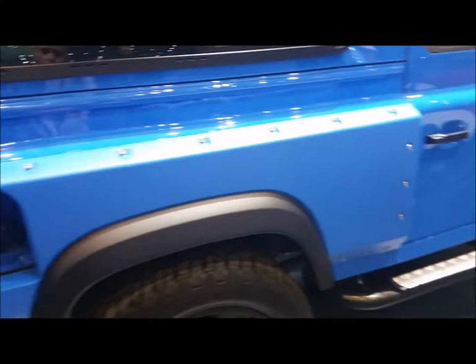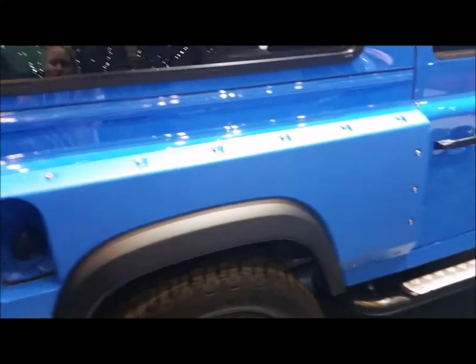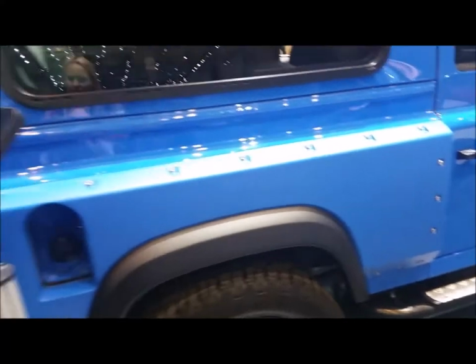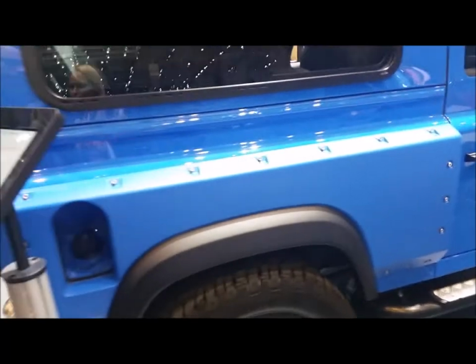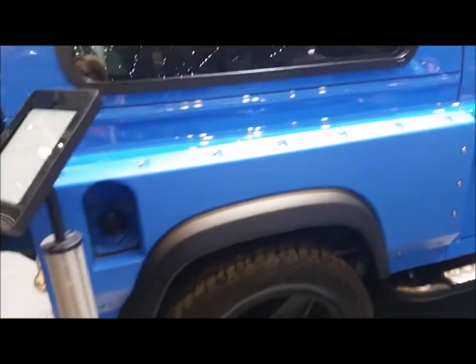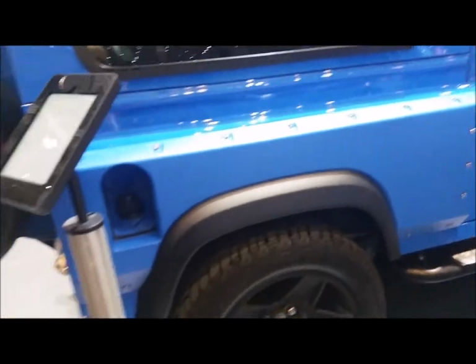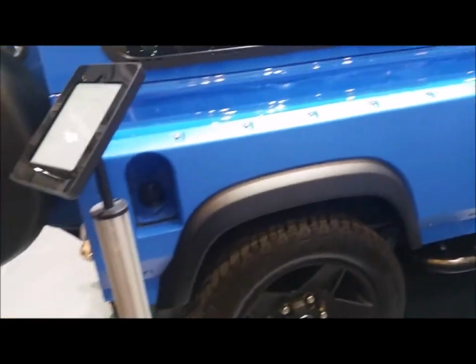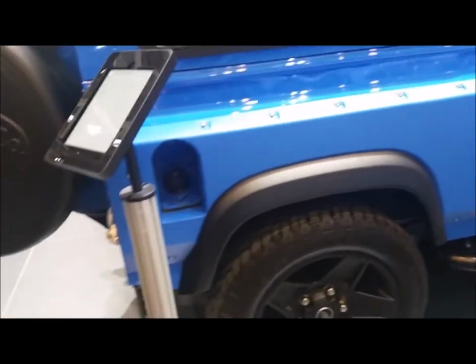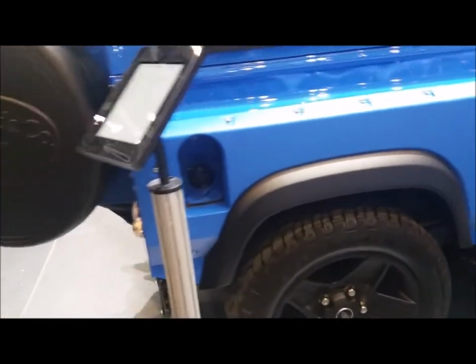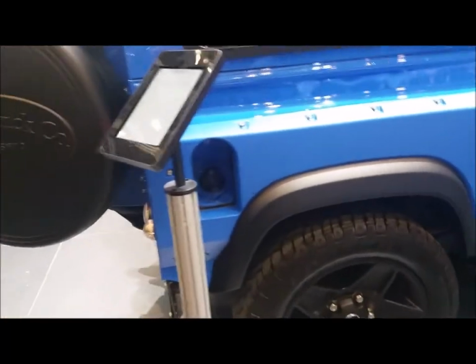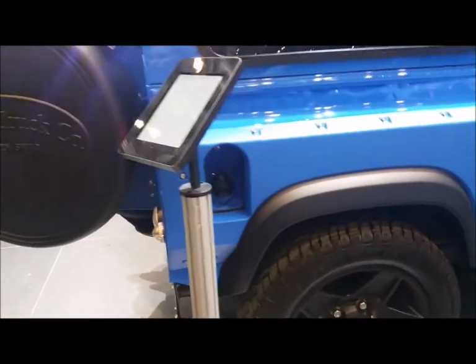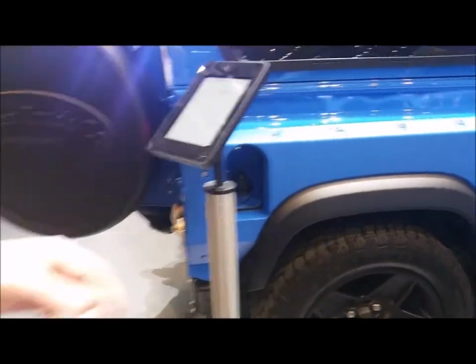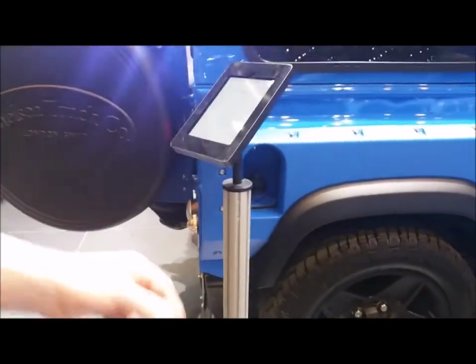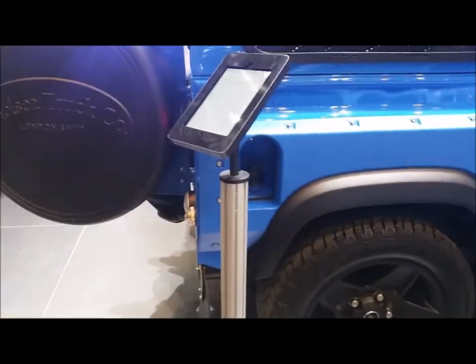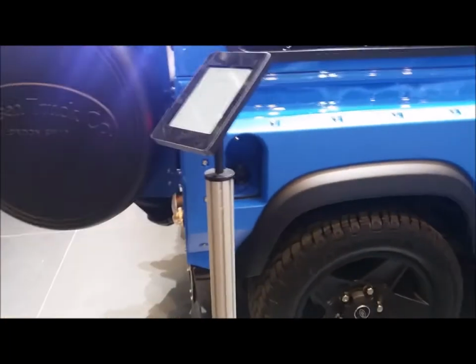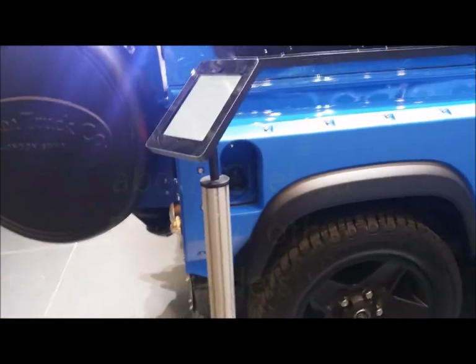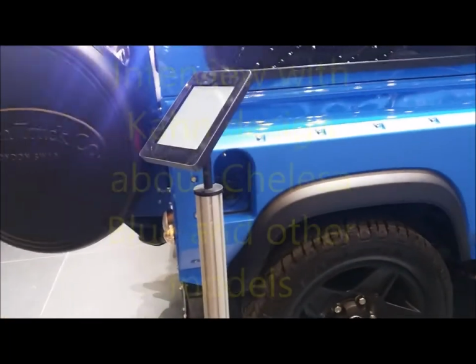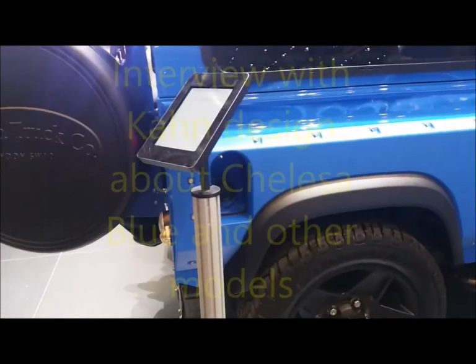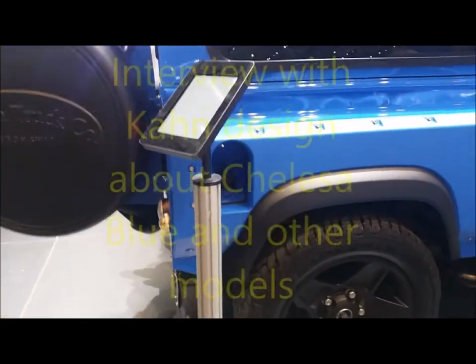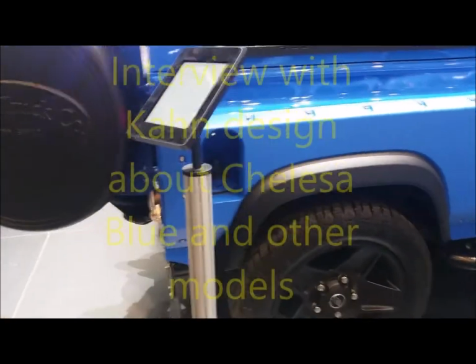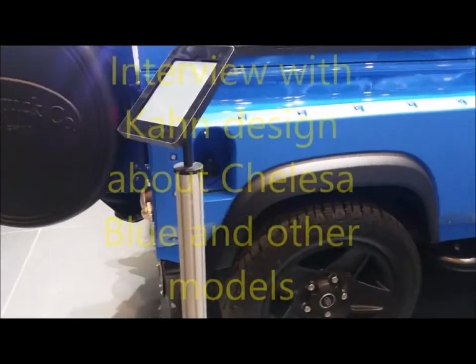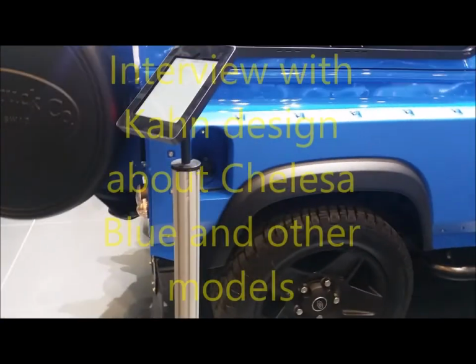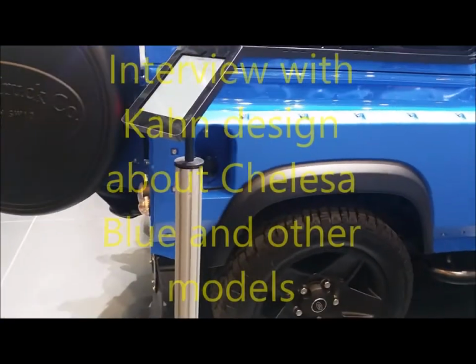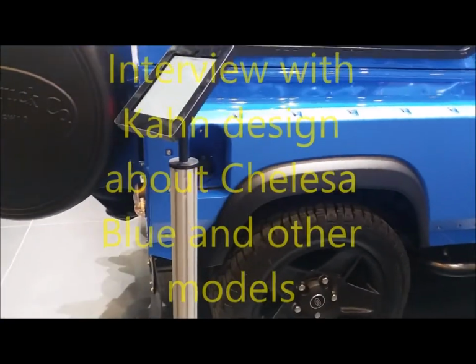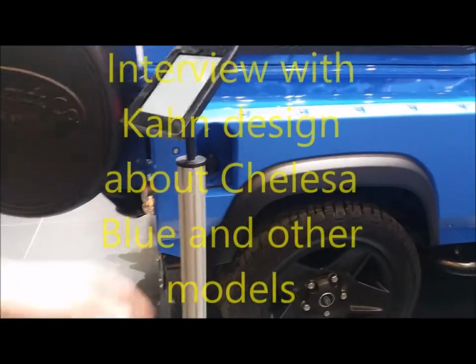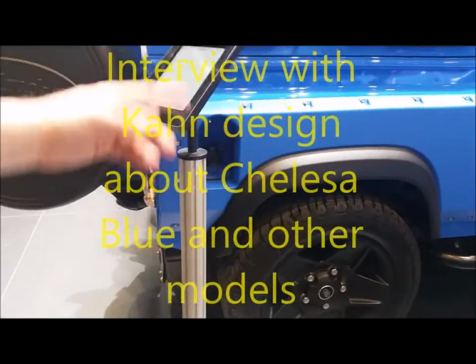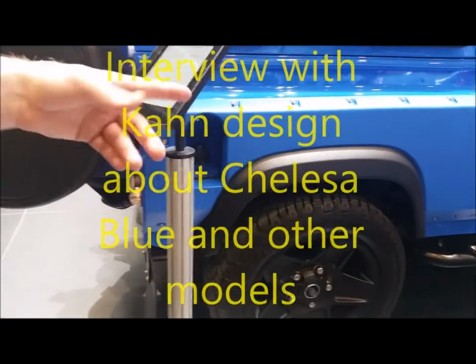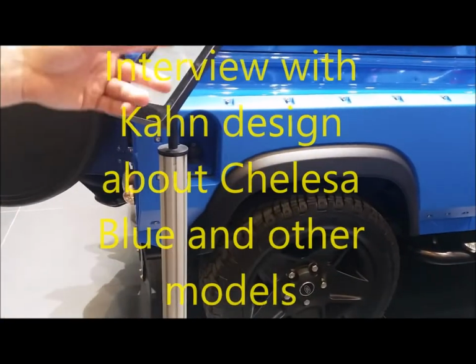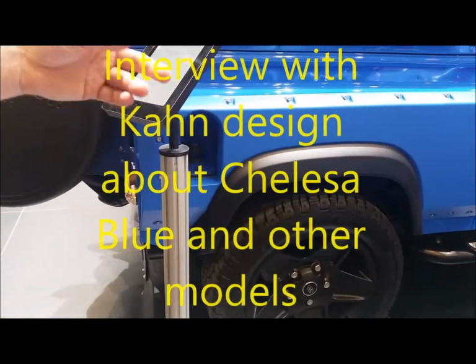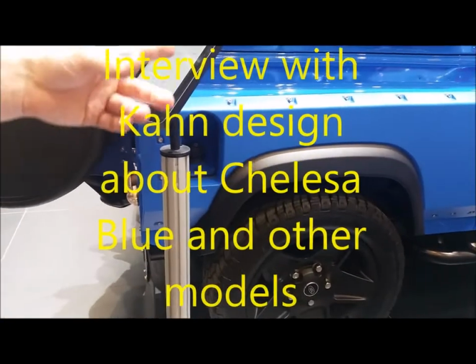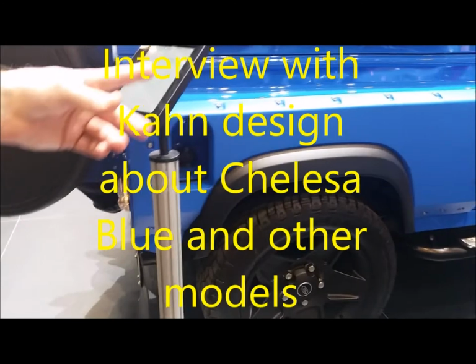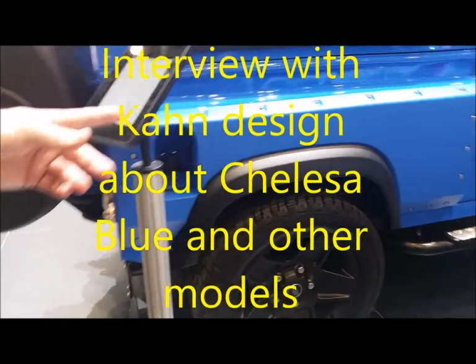What is the color? What is the main color? Because it's a blue one — the color is the Chelsea Blue.